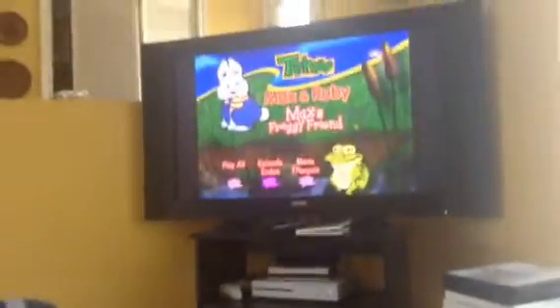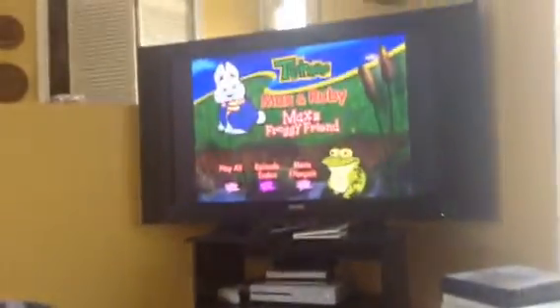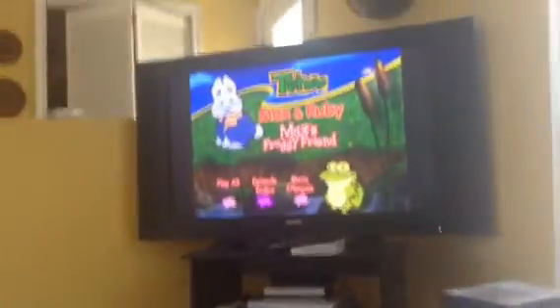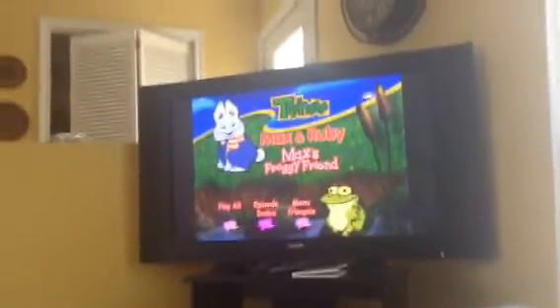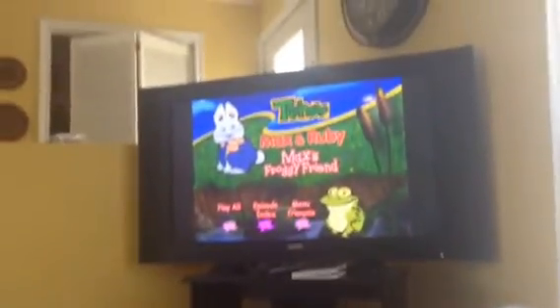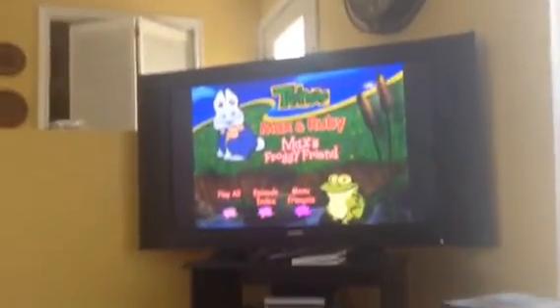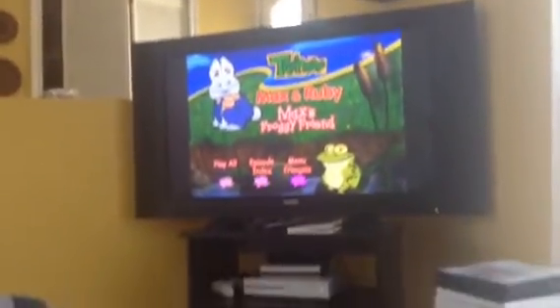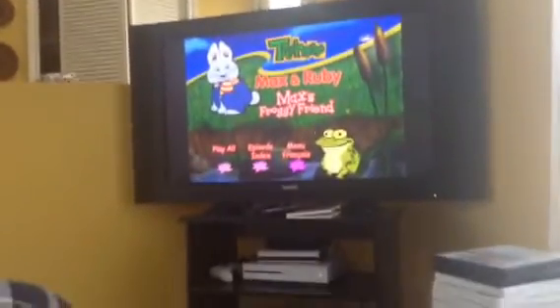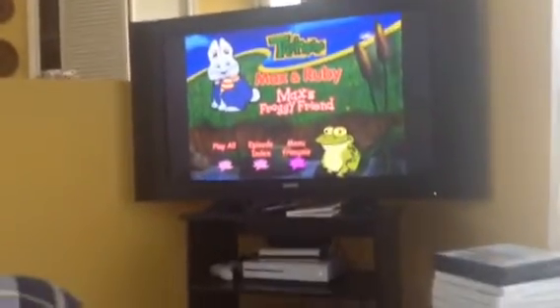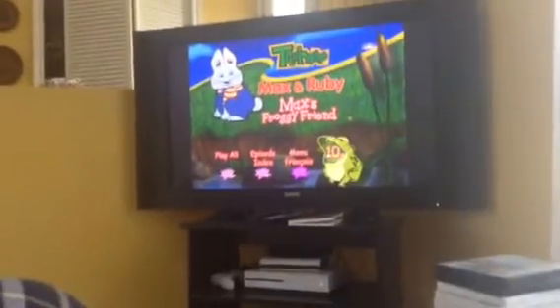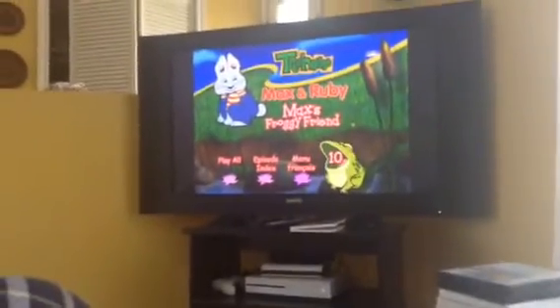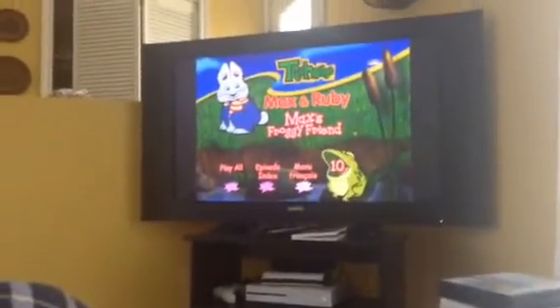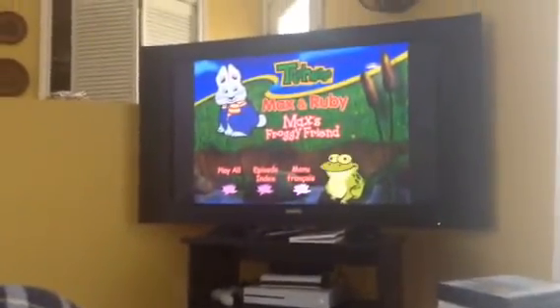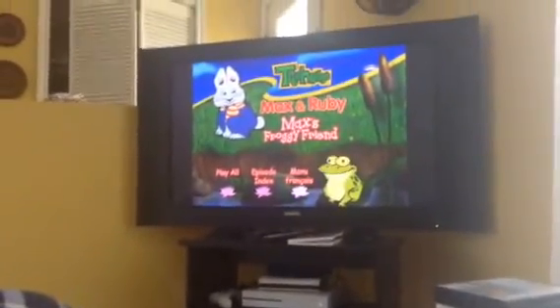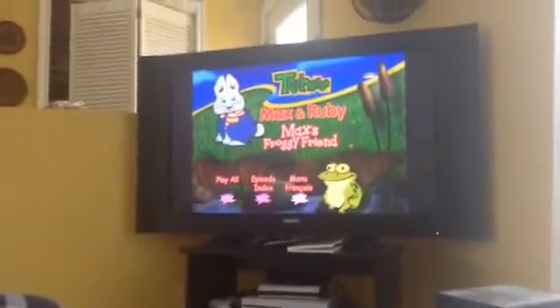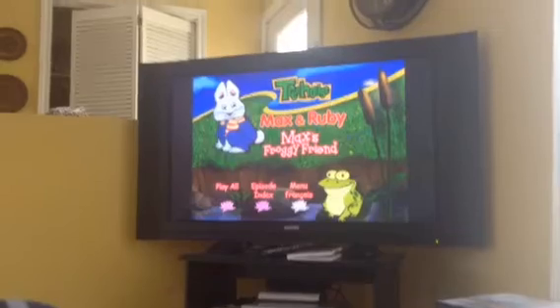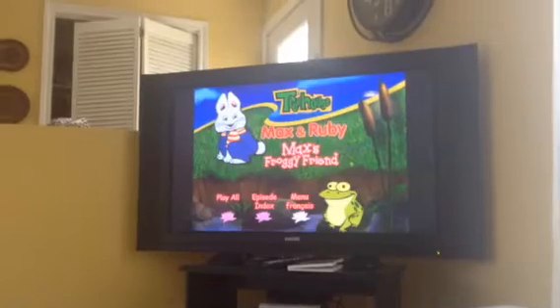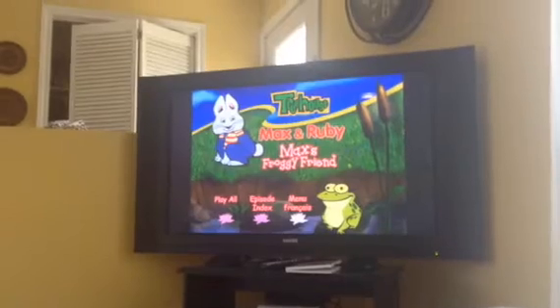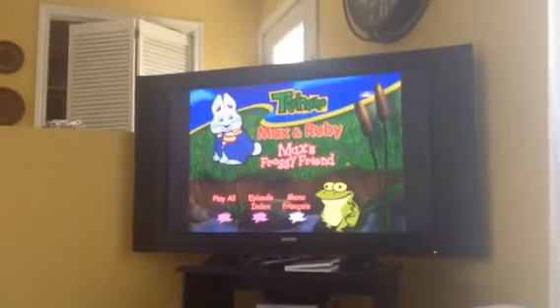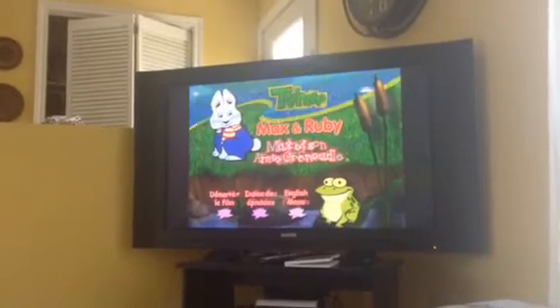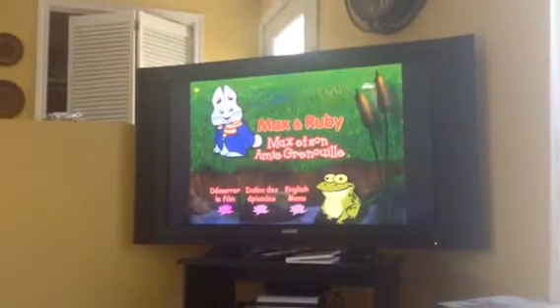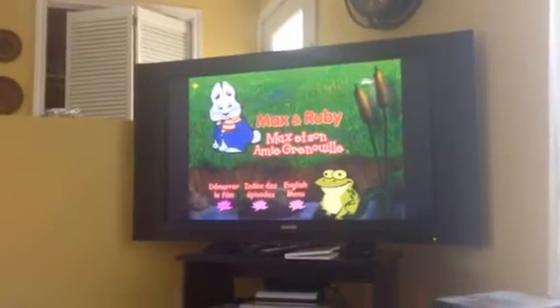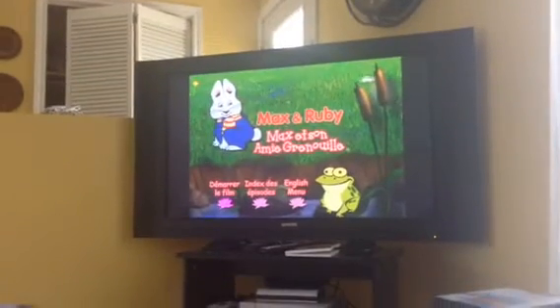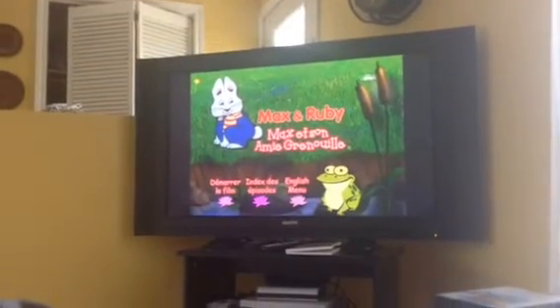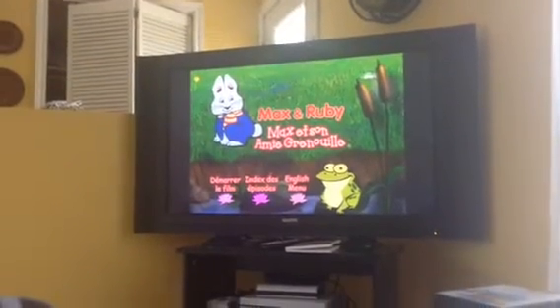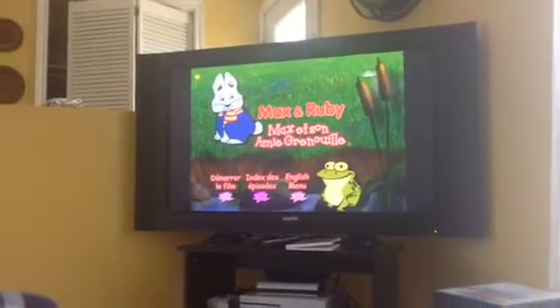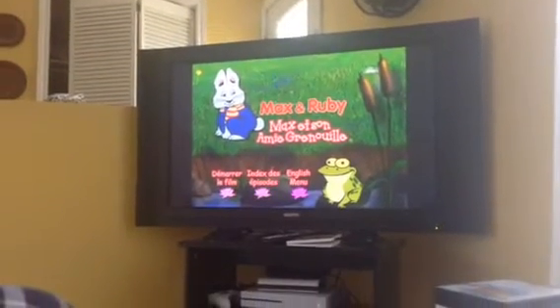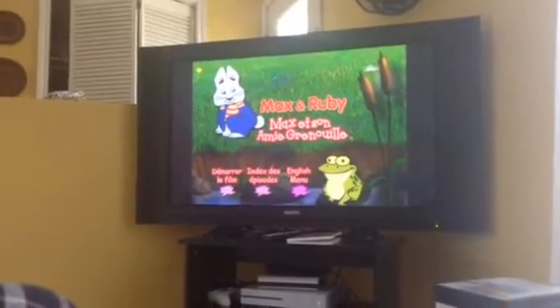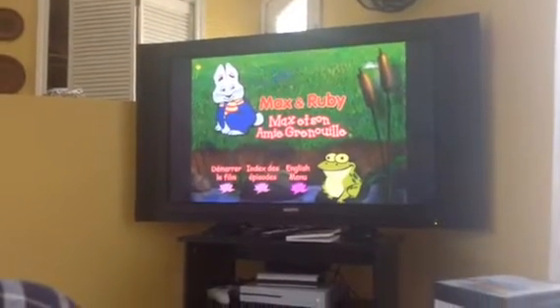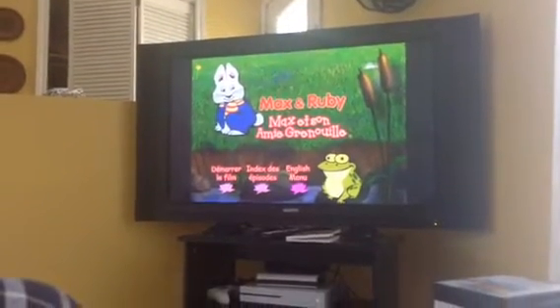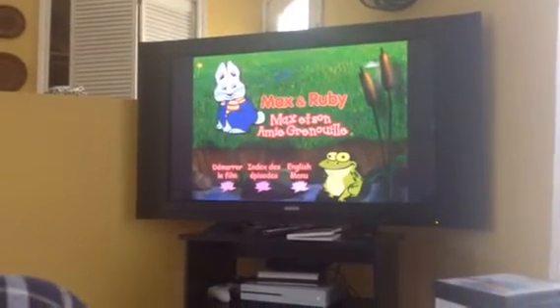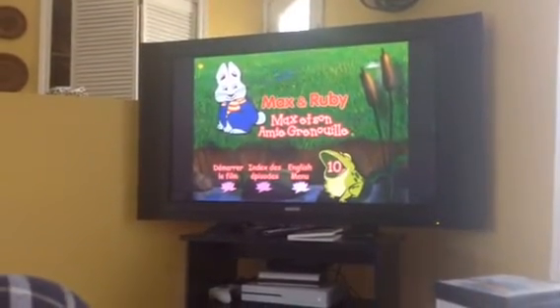So you go to Menu Français, and as you see here, they're all French.